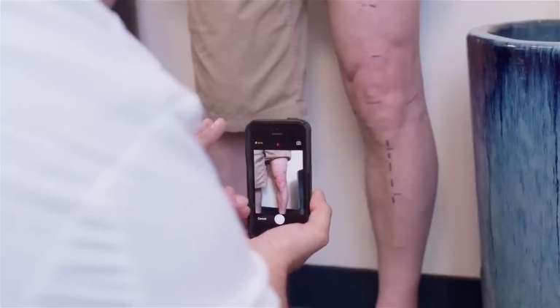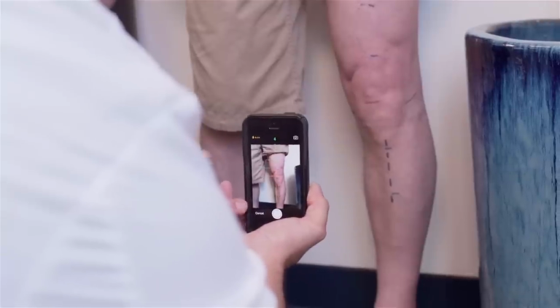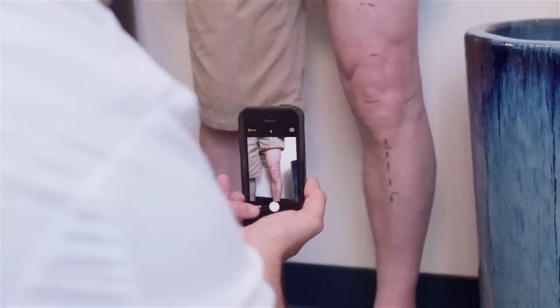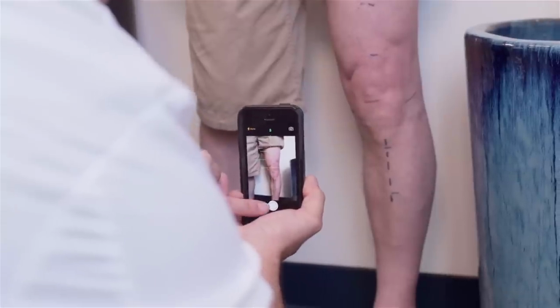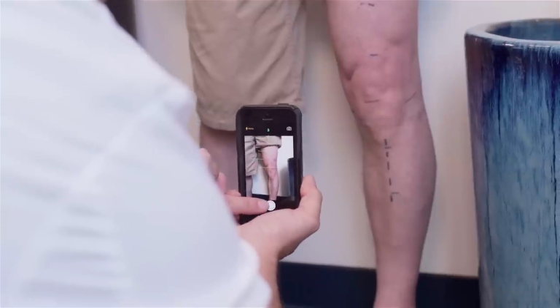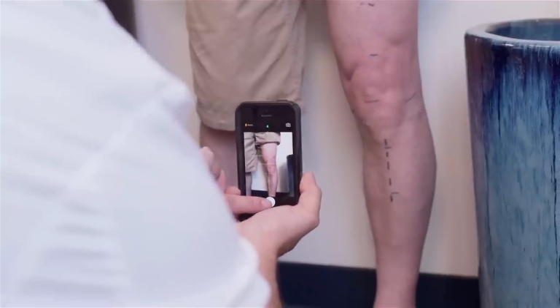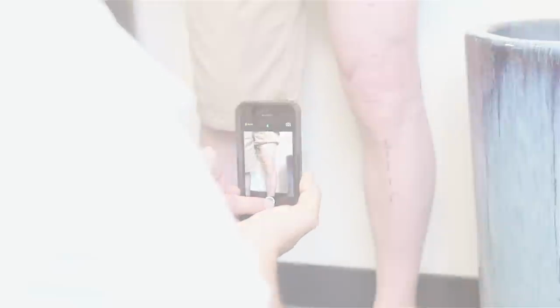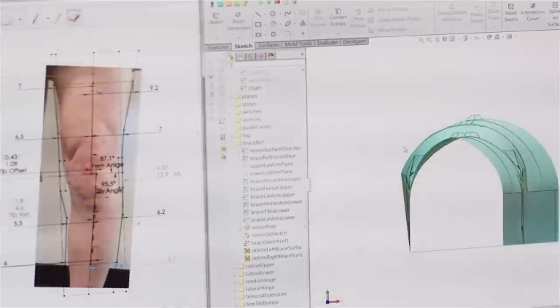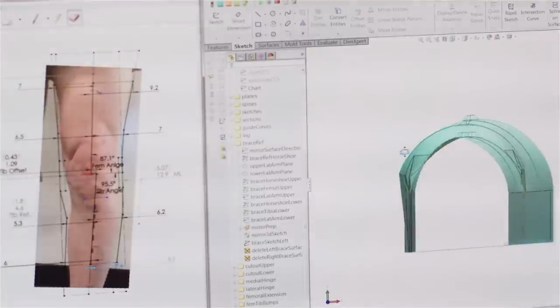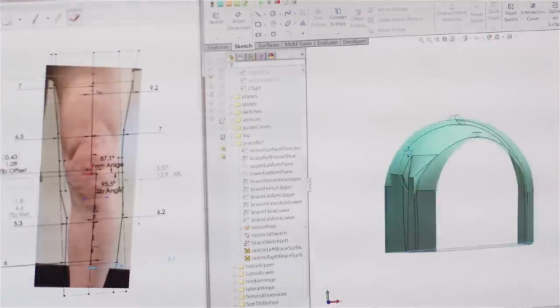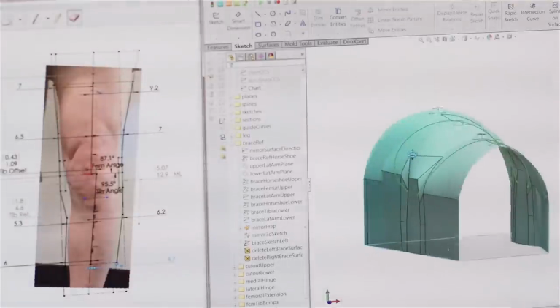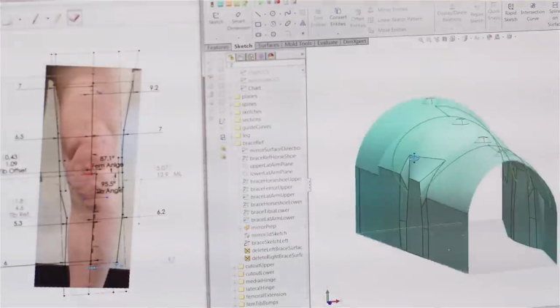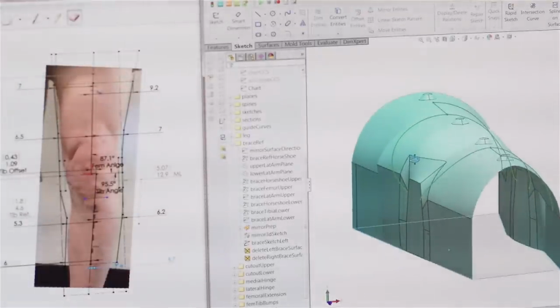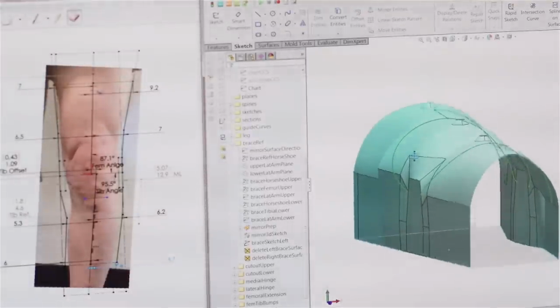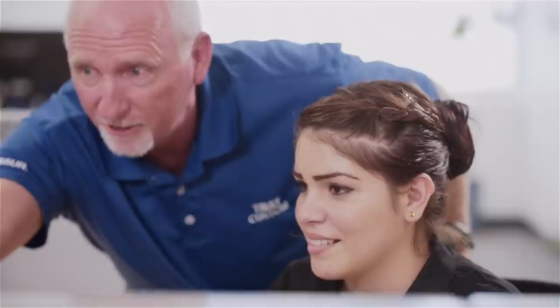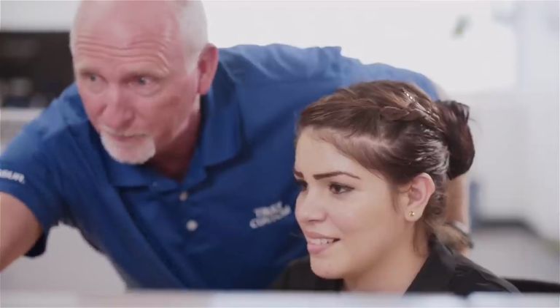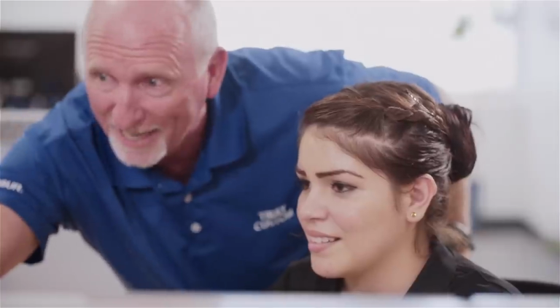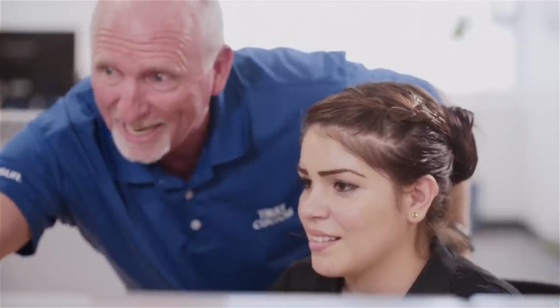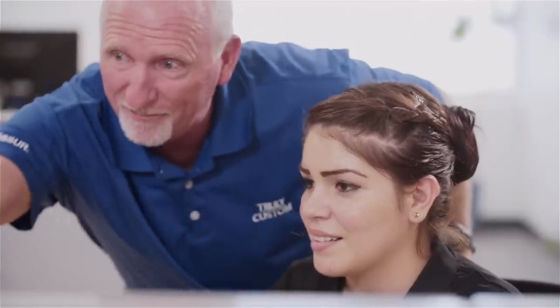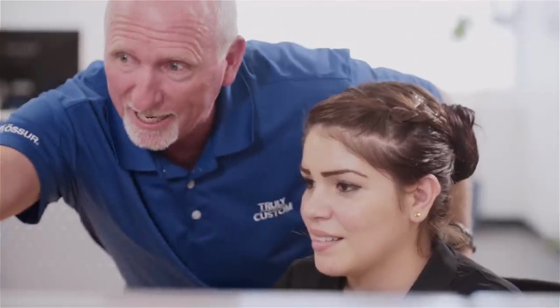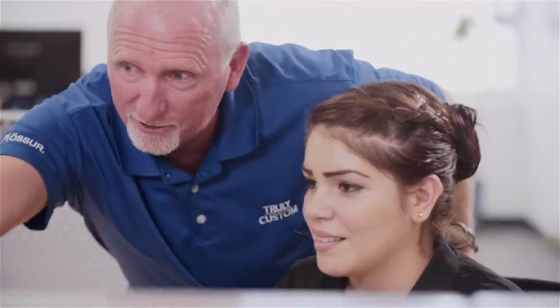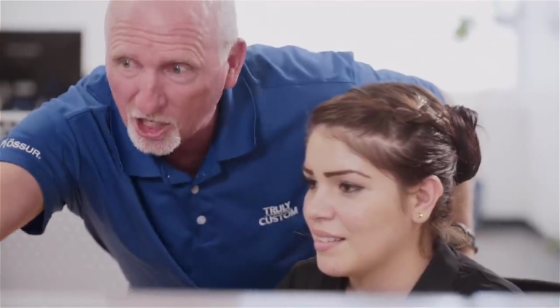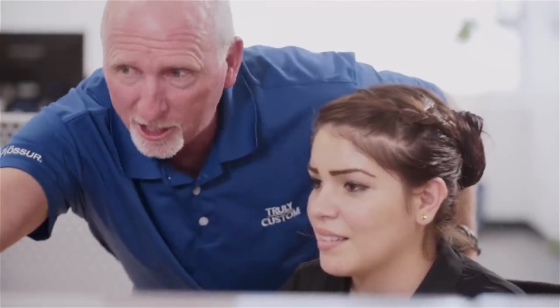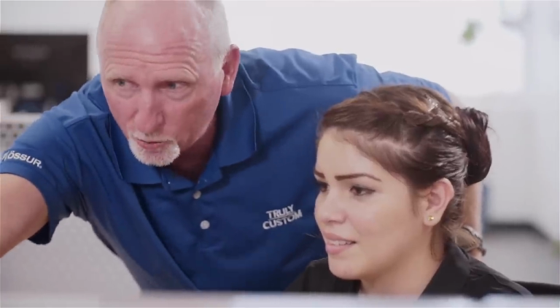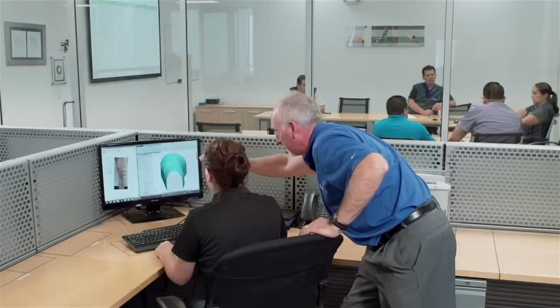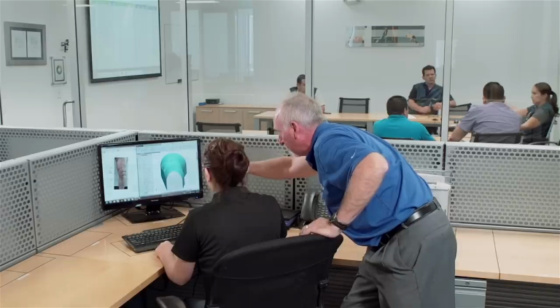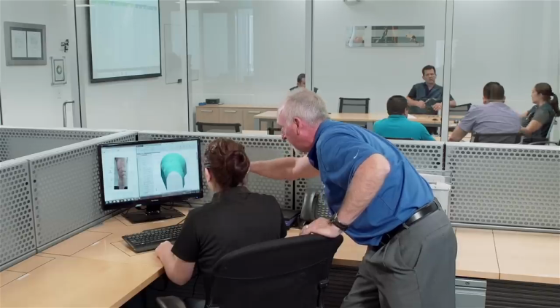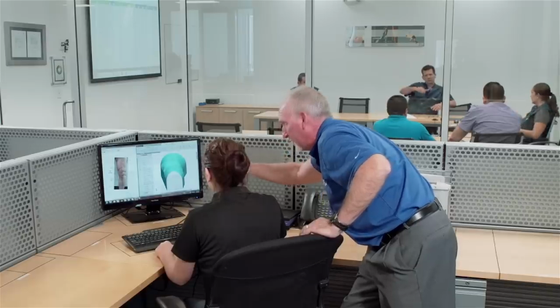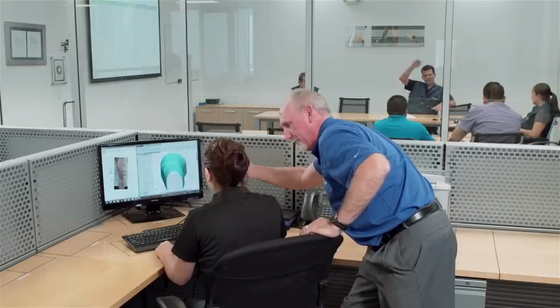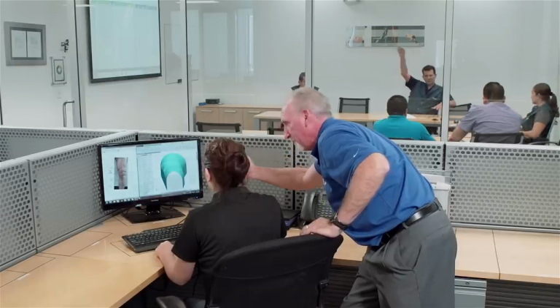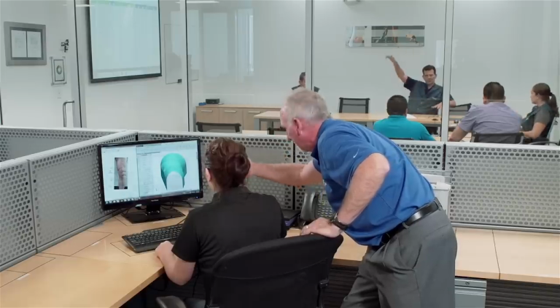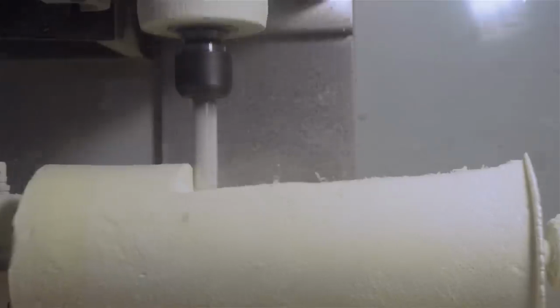Either way, our ultimate goal is to translate the raw data you provide into an accurate 3D foam surrogate of the patient's leg.